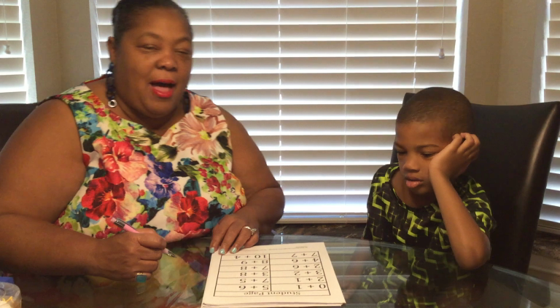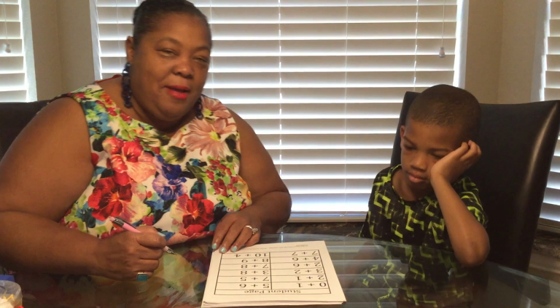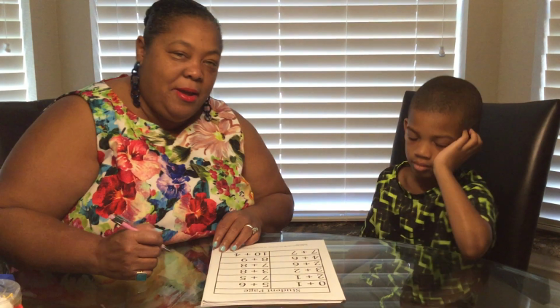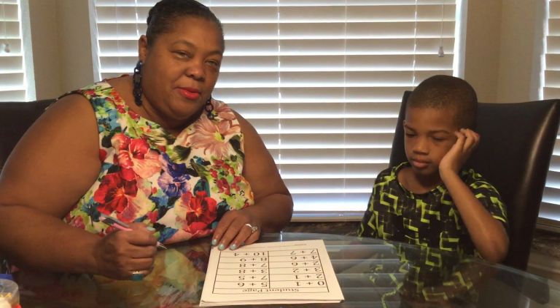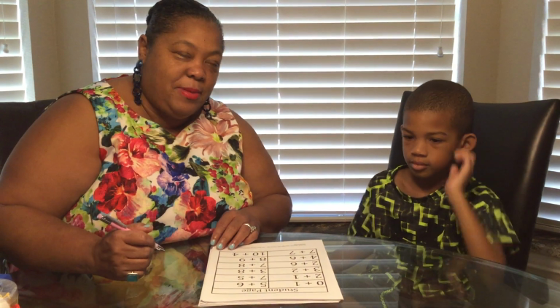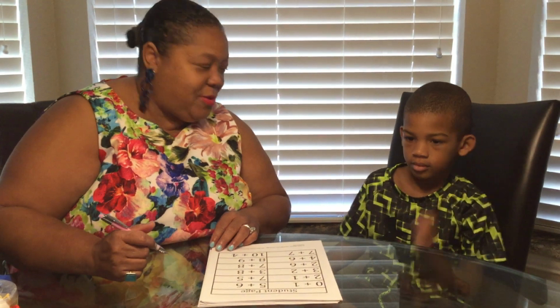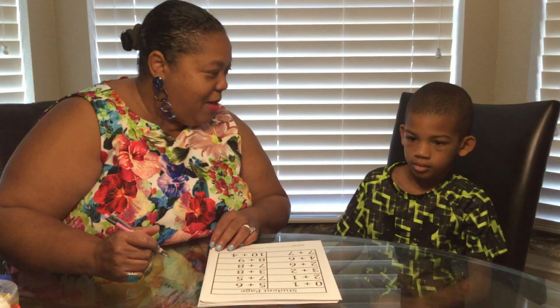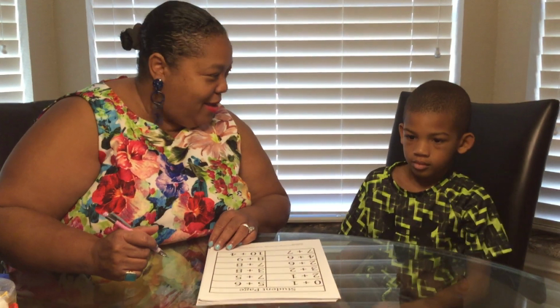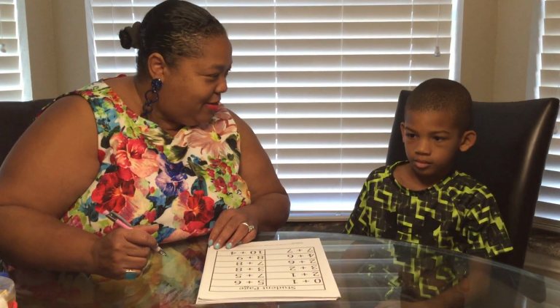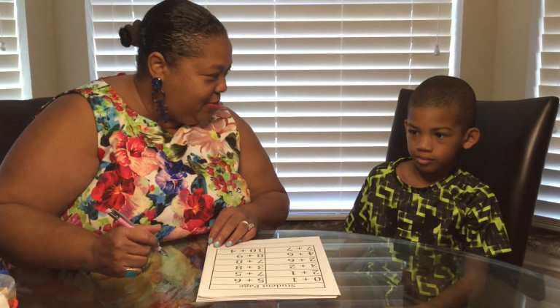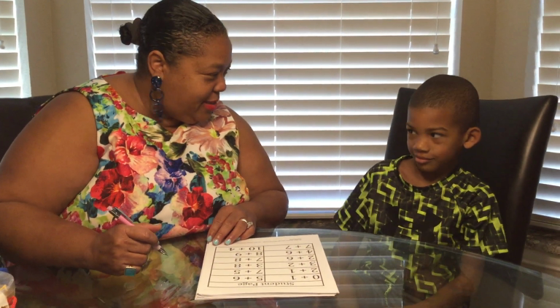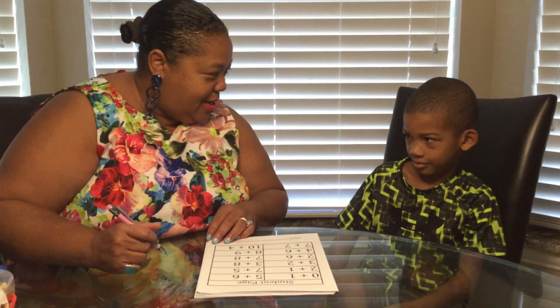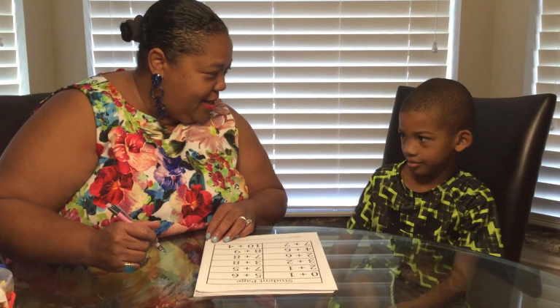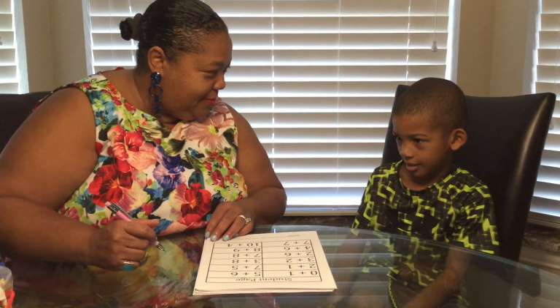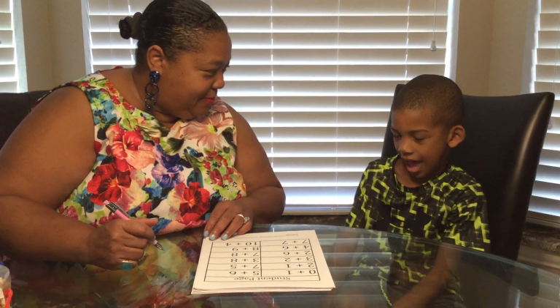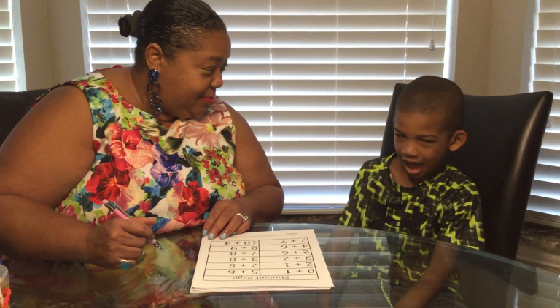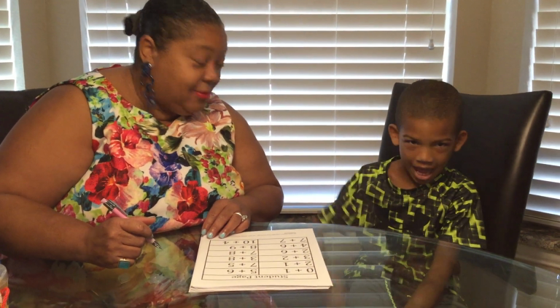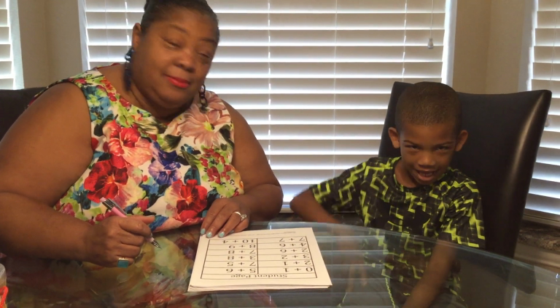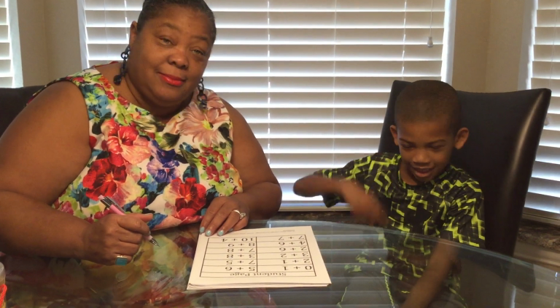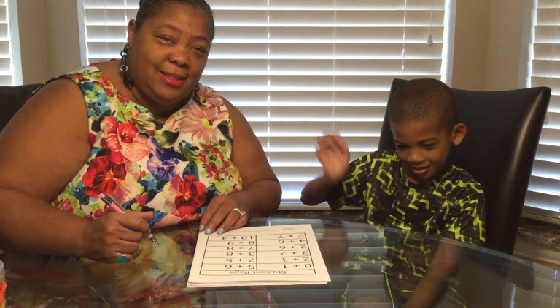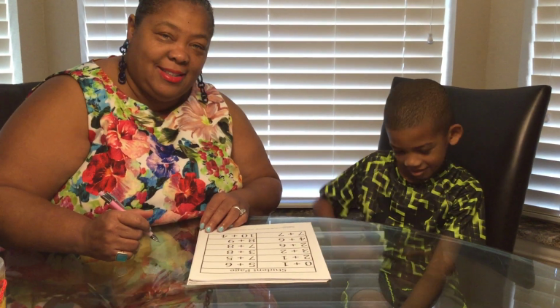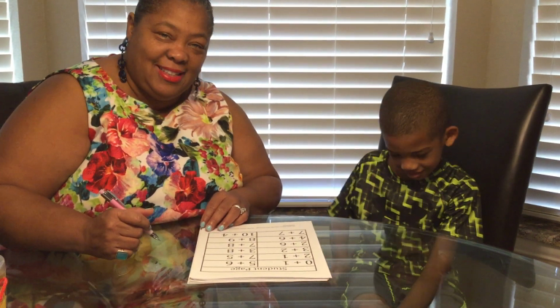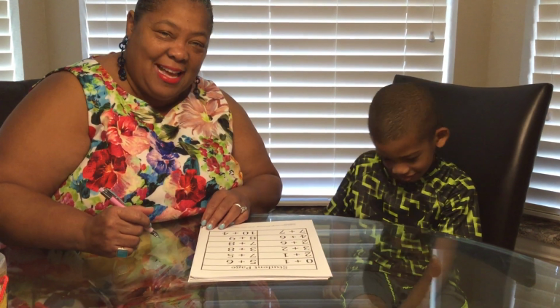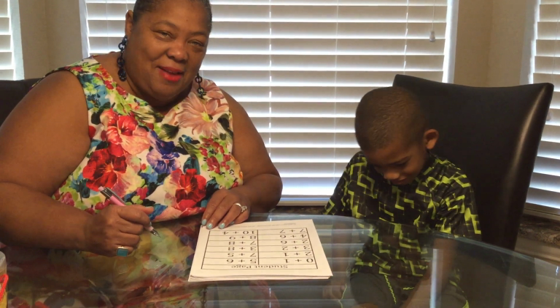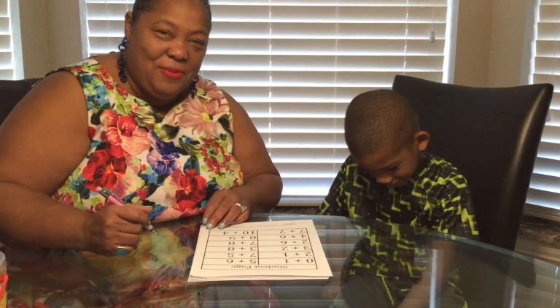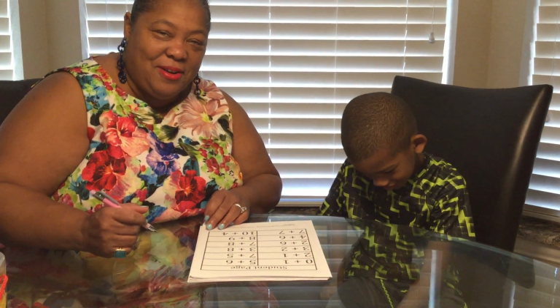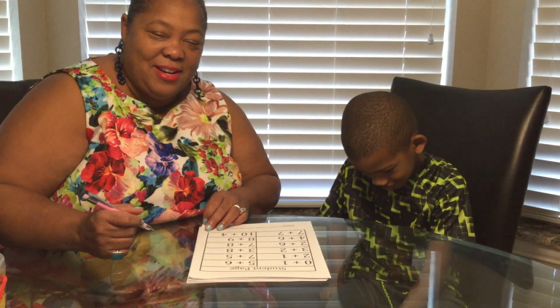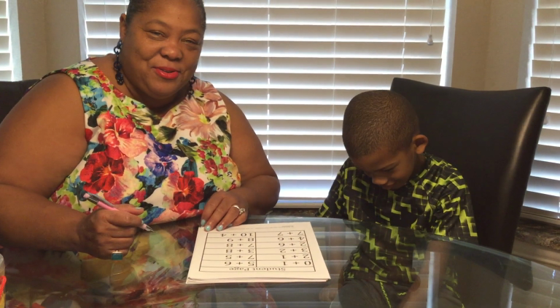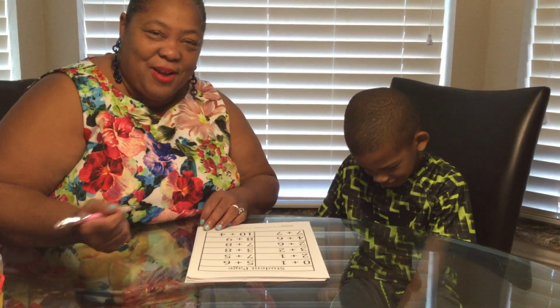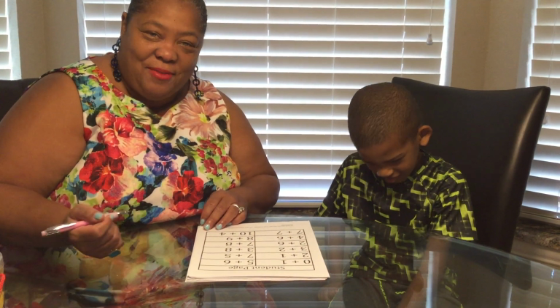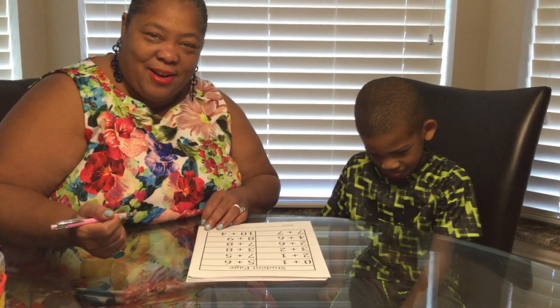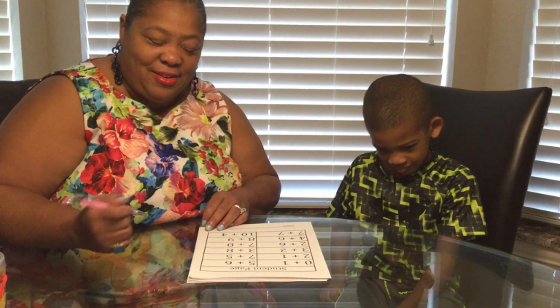I am here with Mr. Miles. You want to say hi? Hi. And we are going to do a running record.